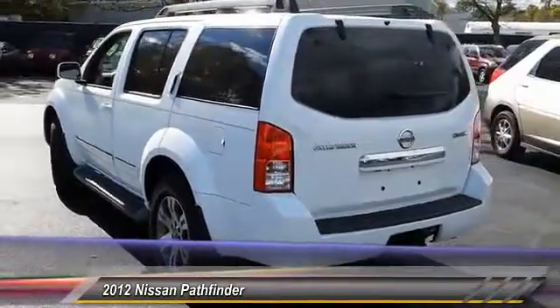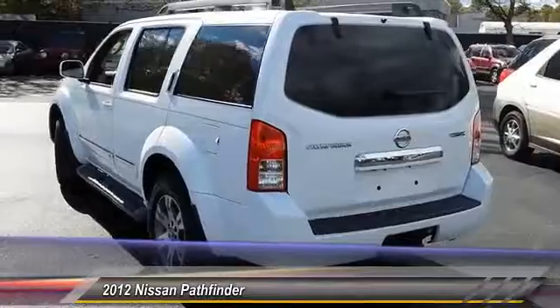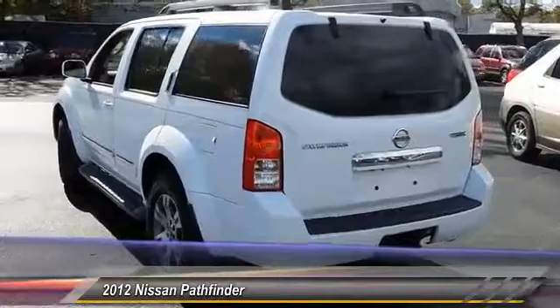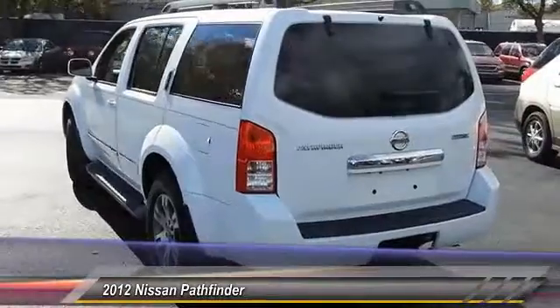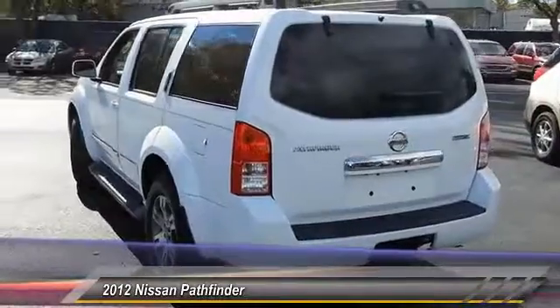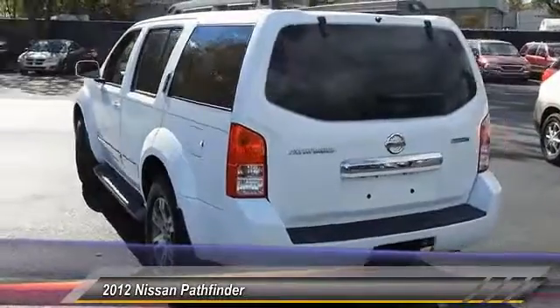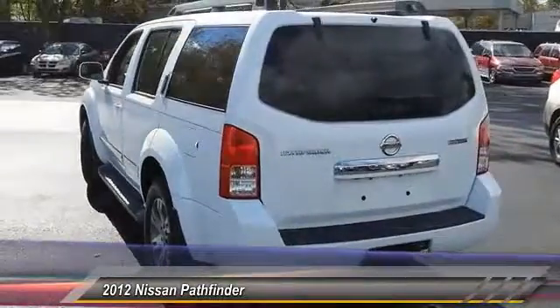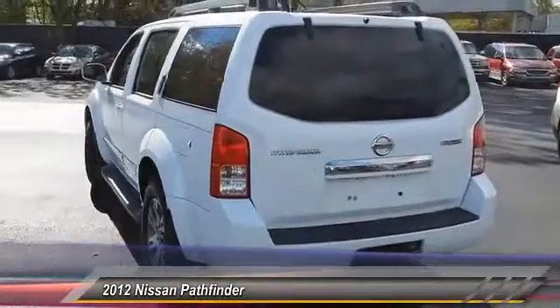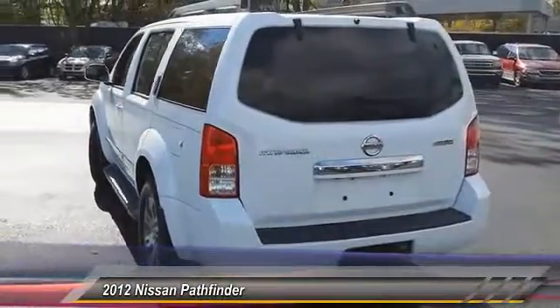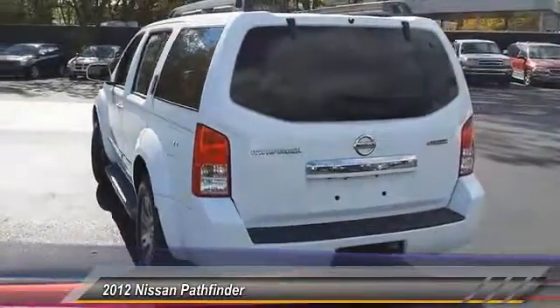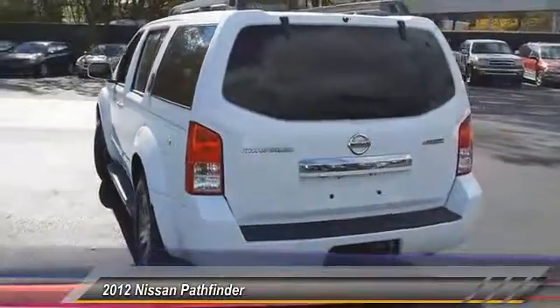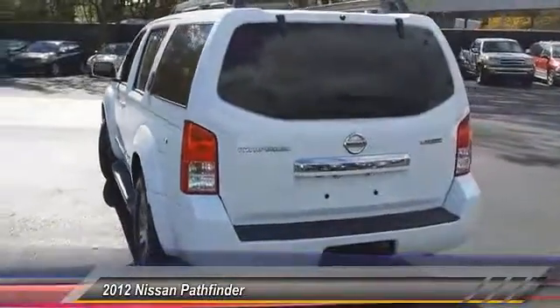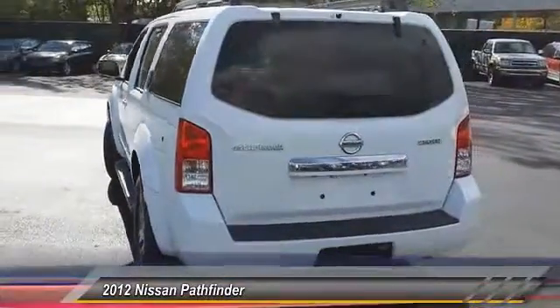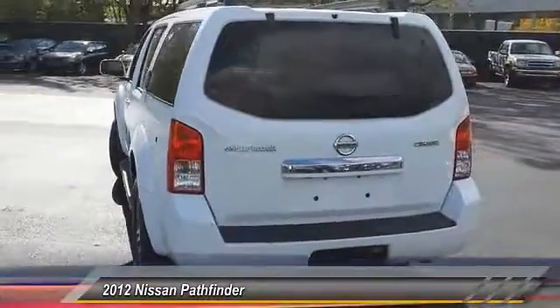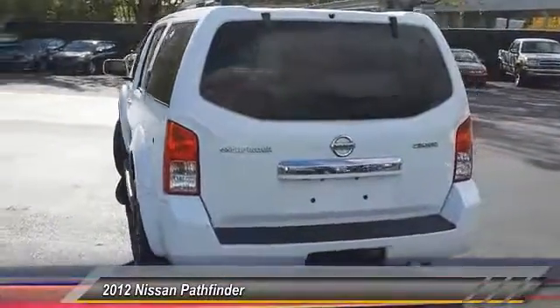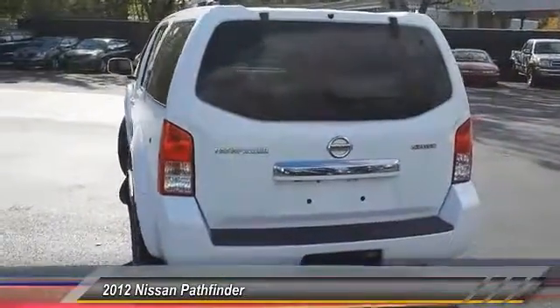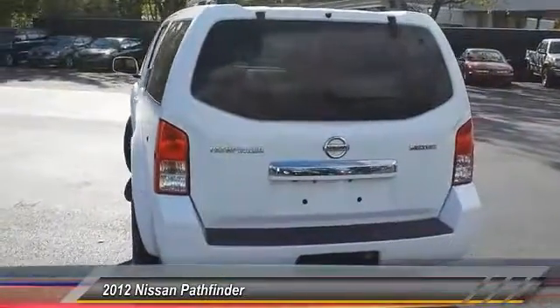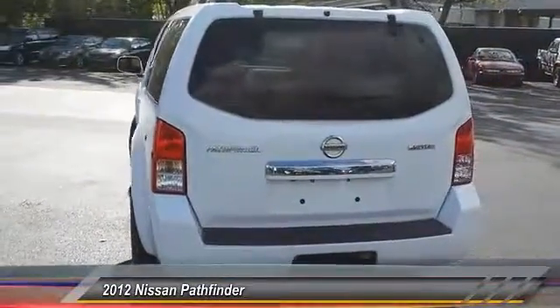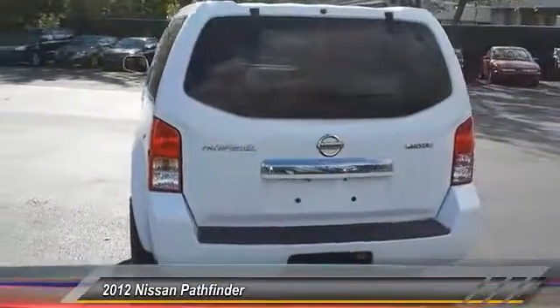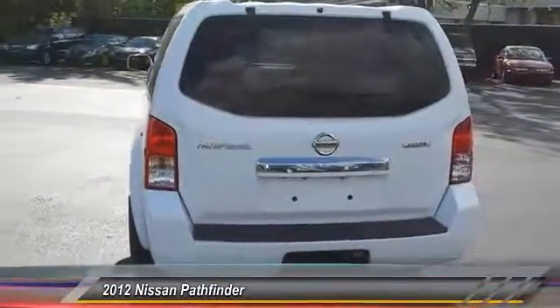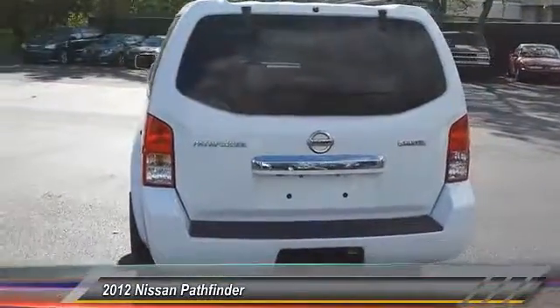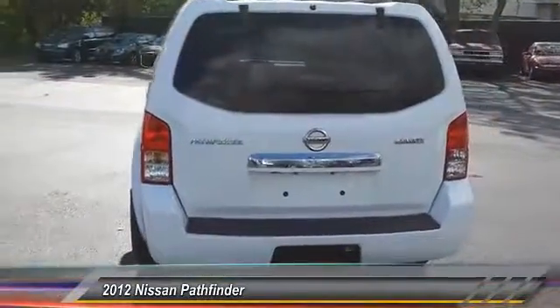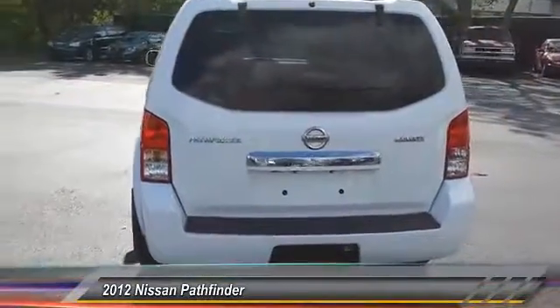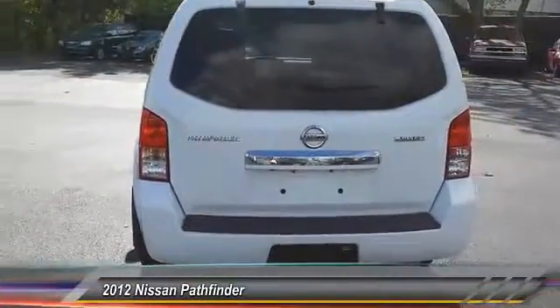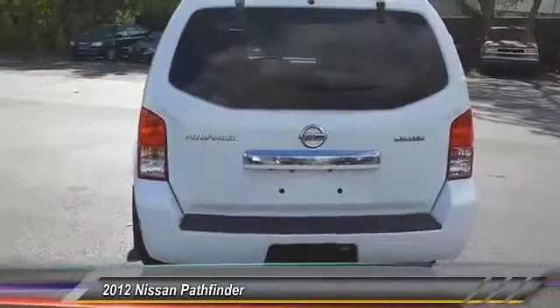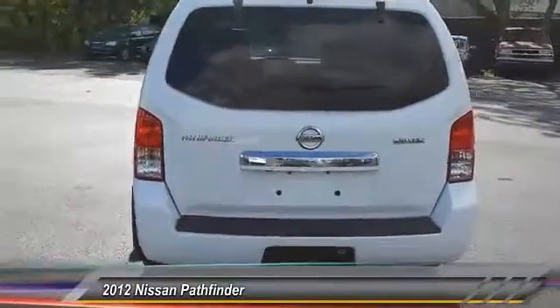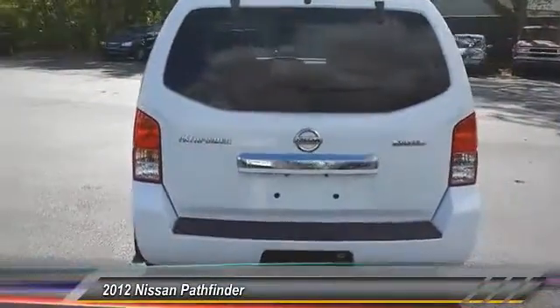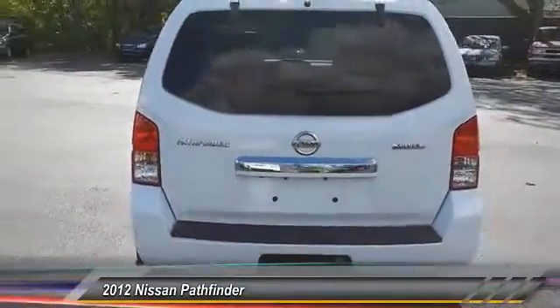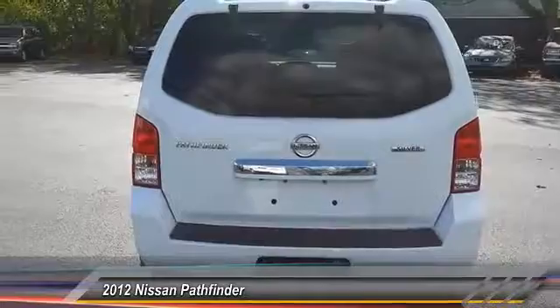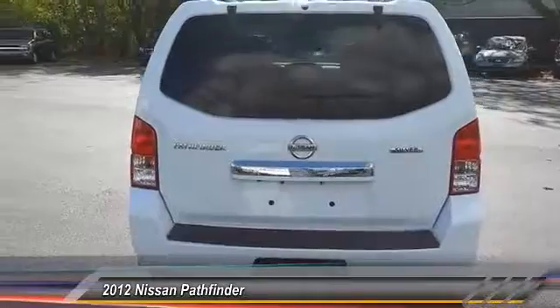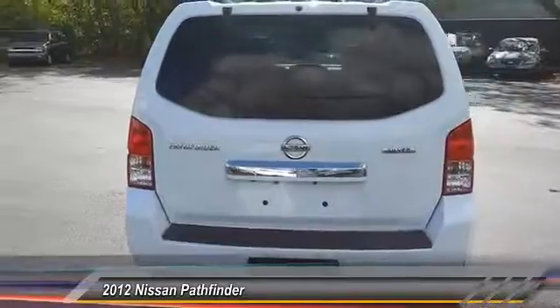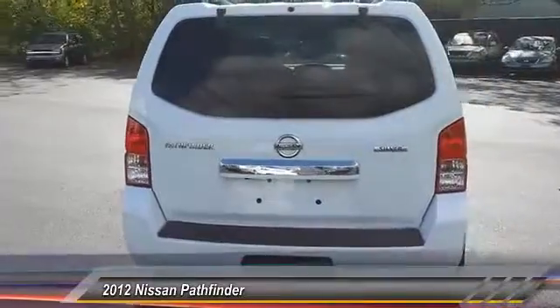This isn't just a vehicle, it's an experience. Stop in for a test drive today.